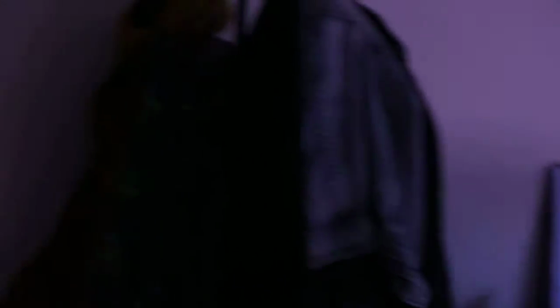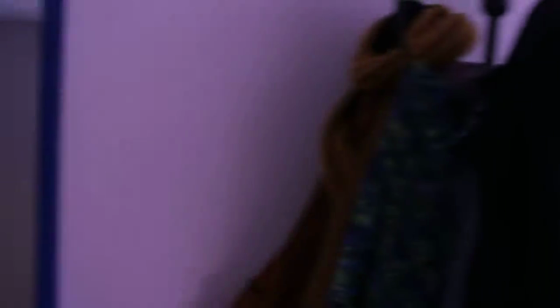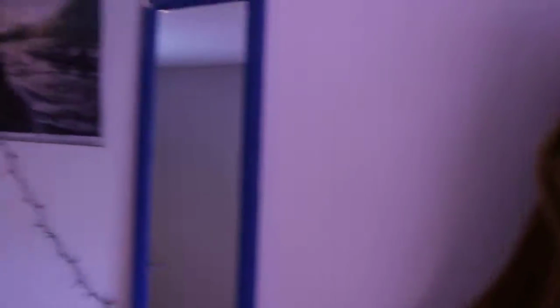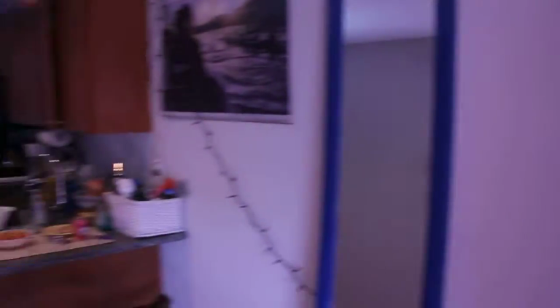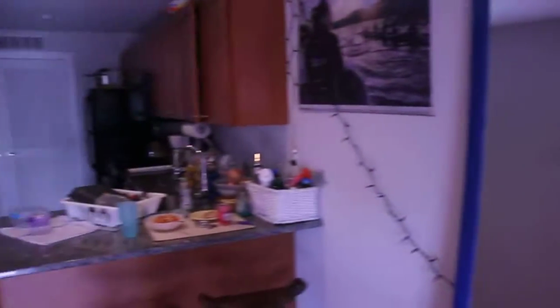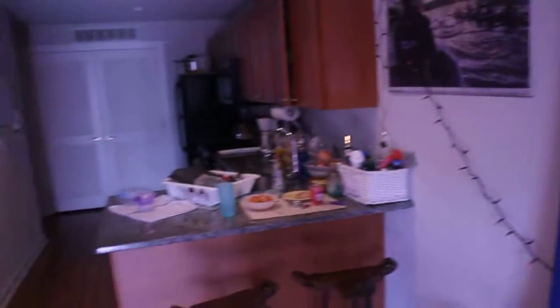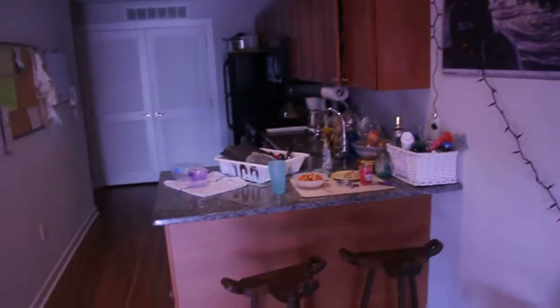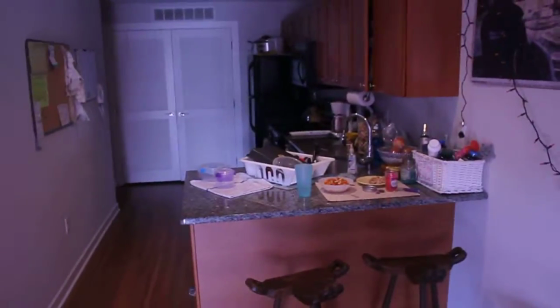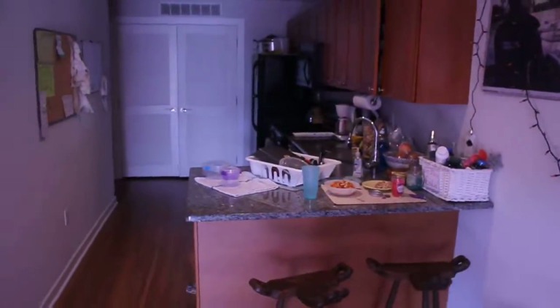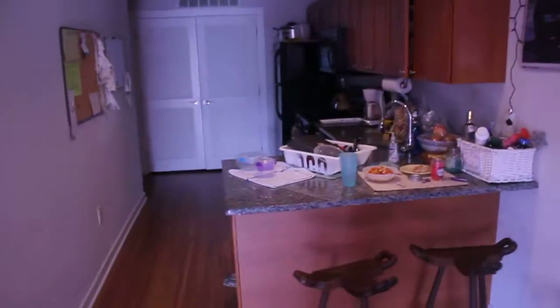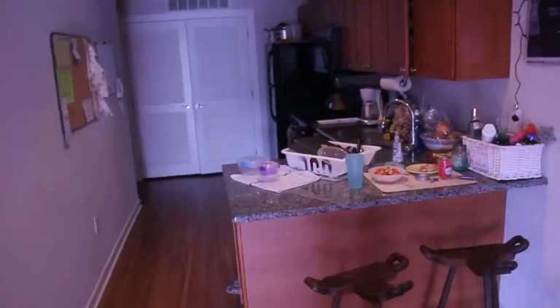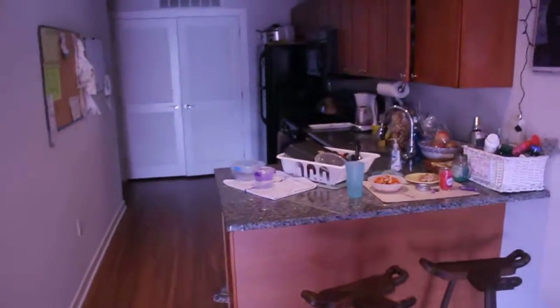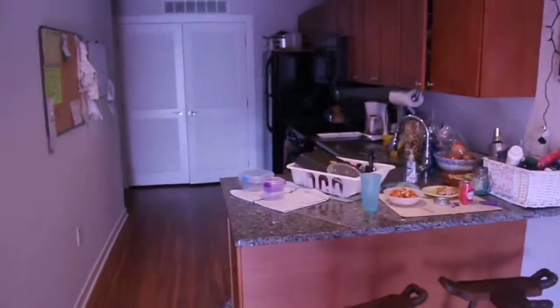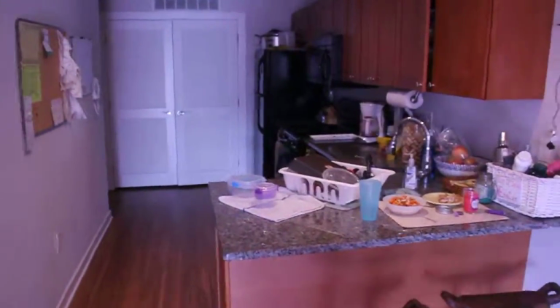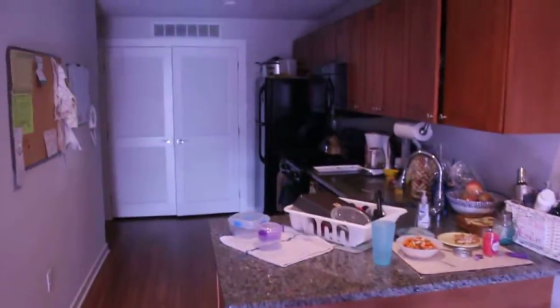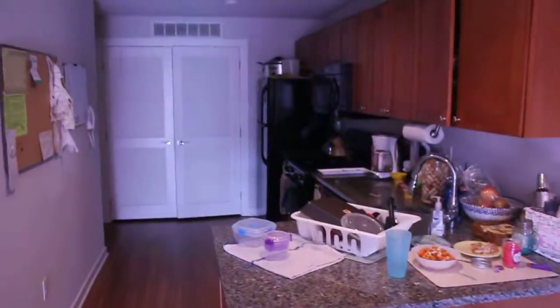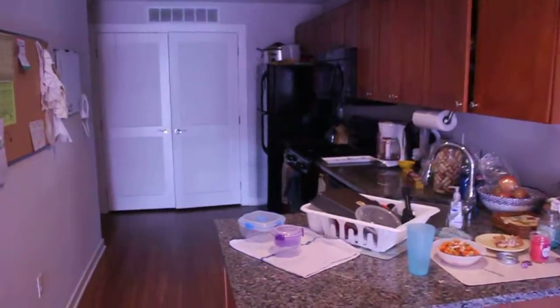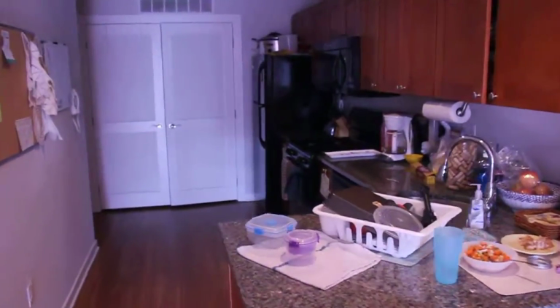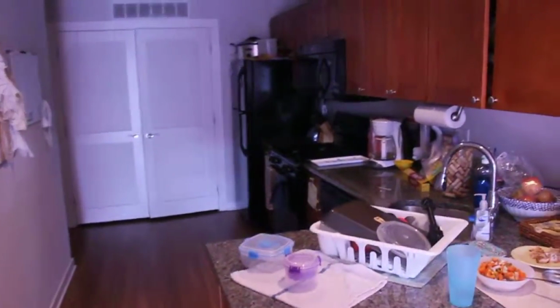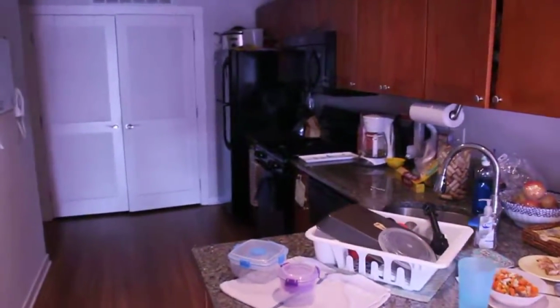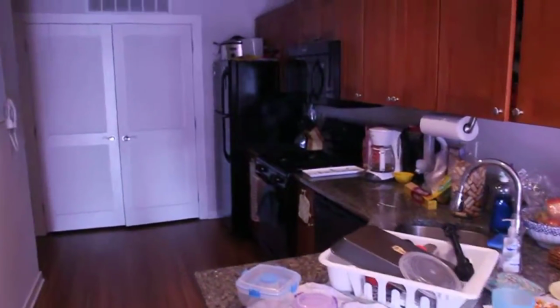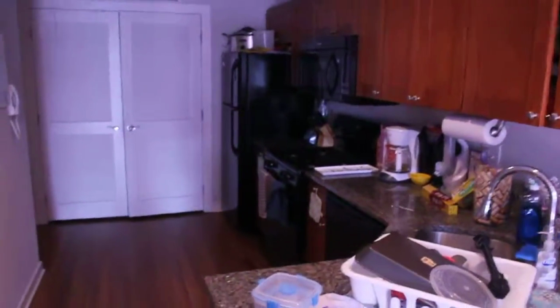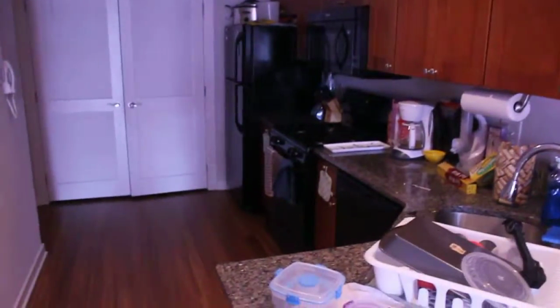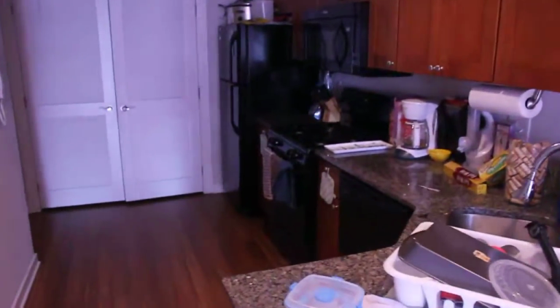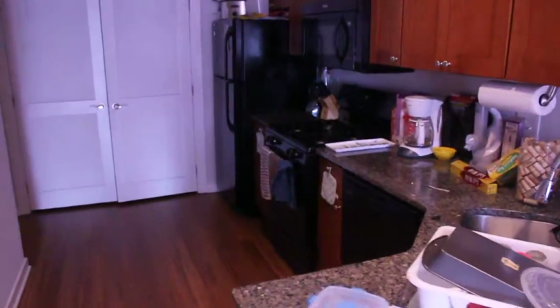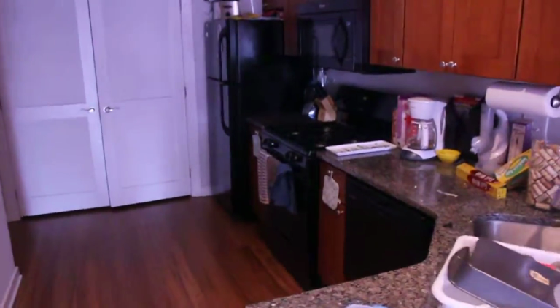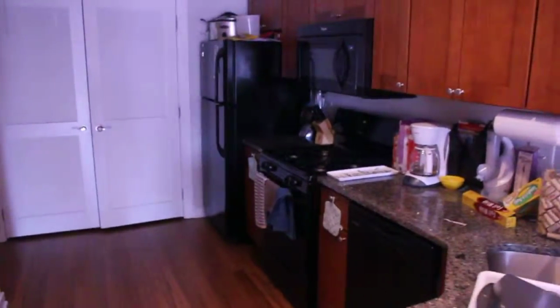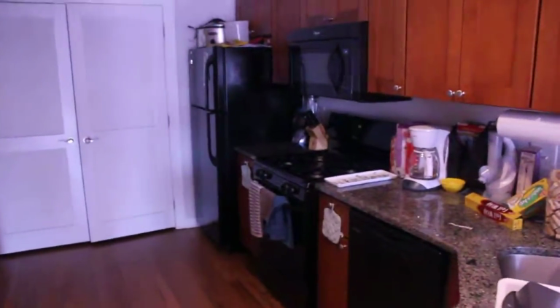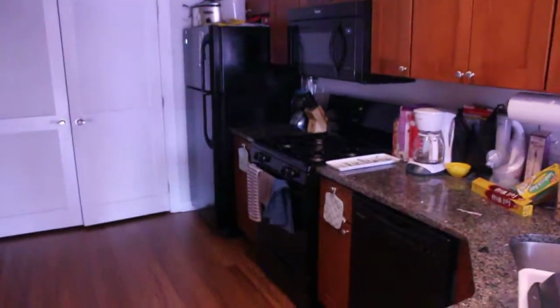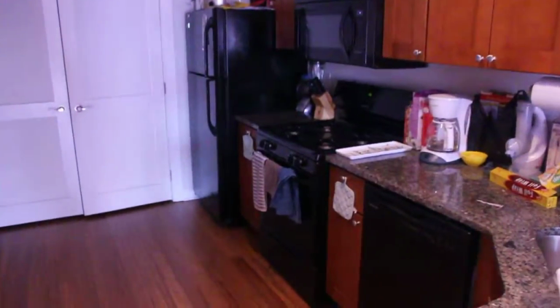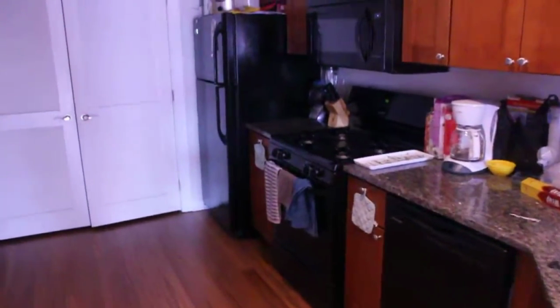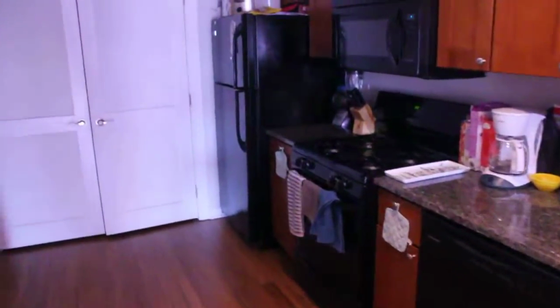As you spin around you can see the kitchen. New countertops, new cabinets, dishwasher.